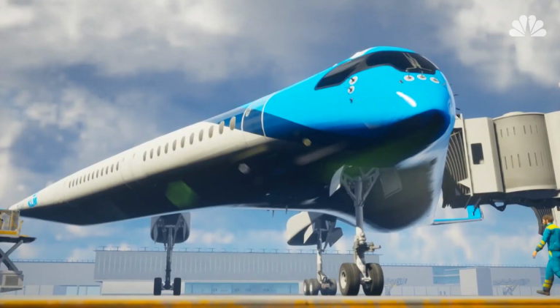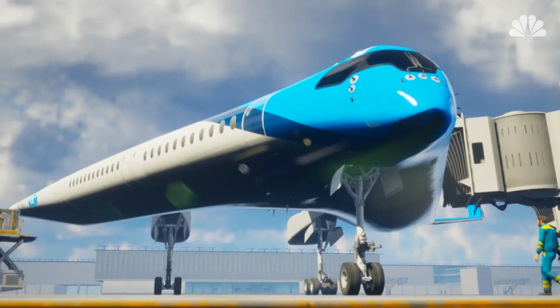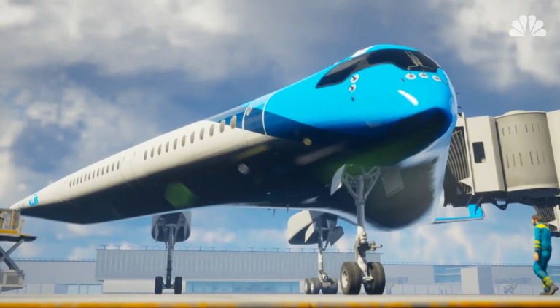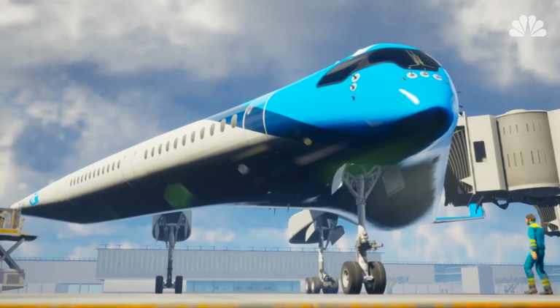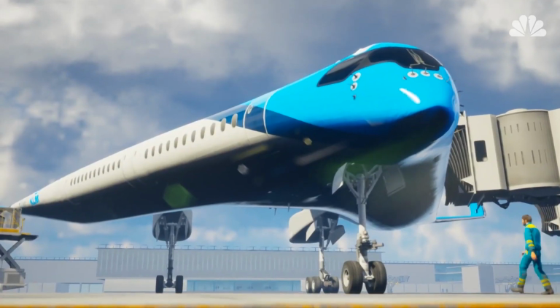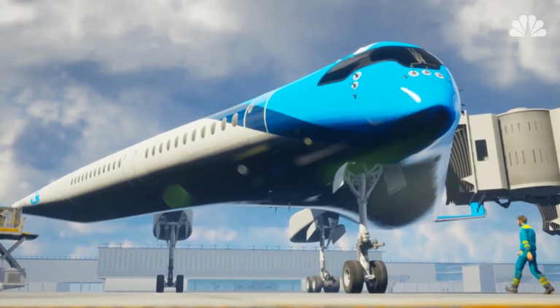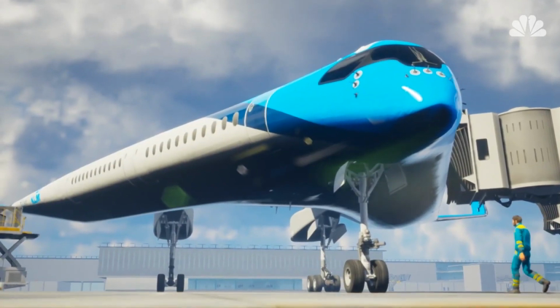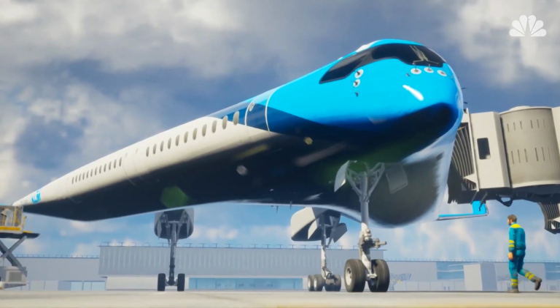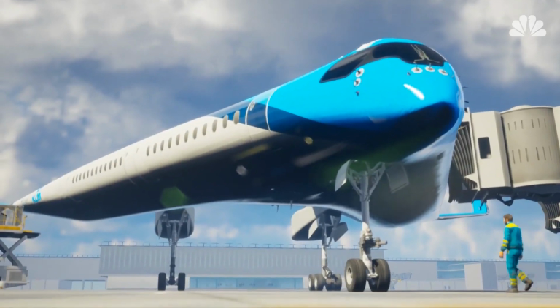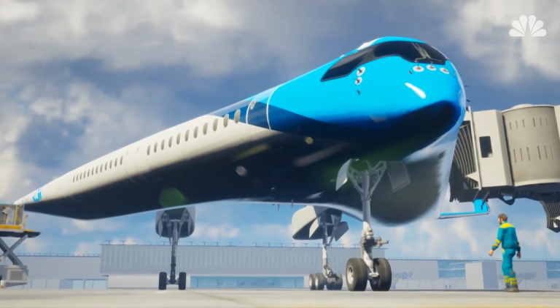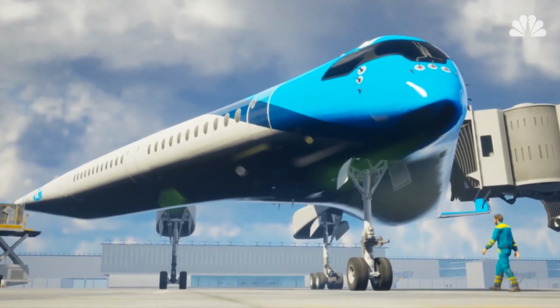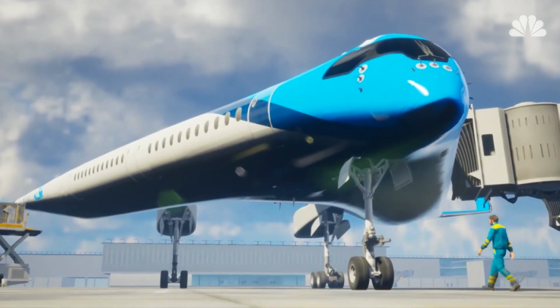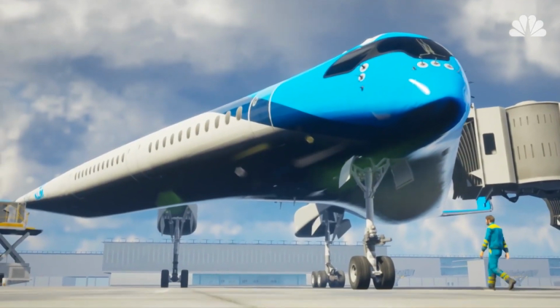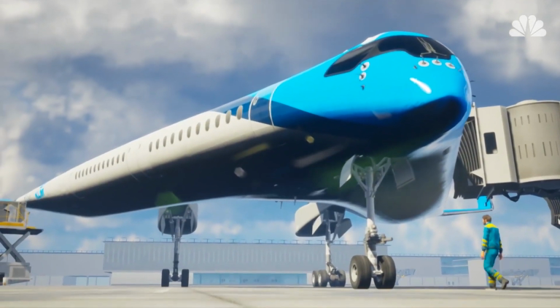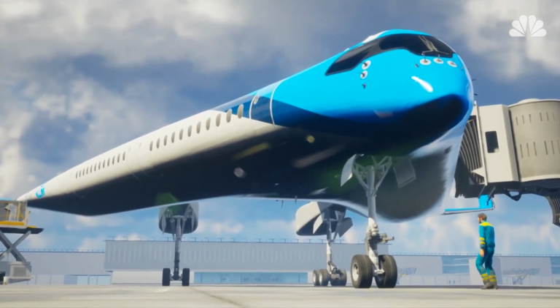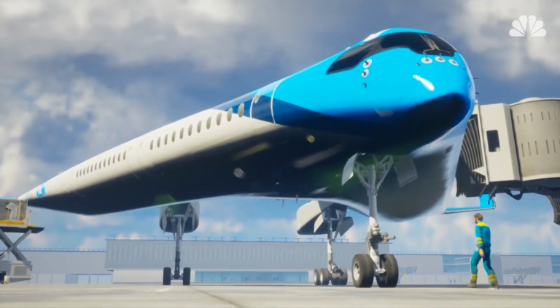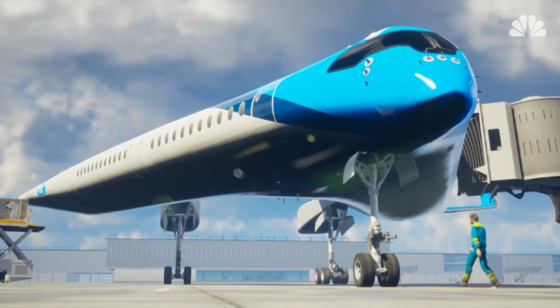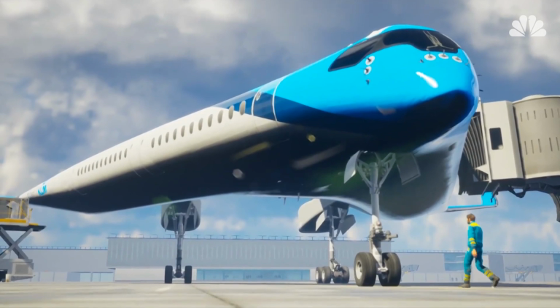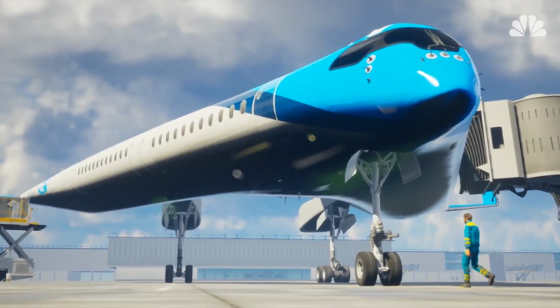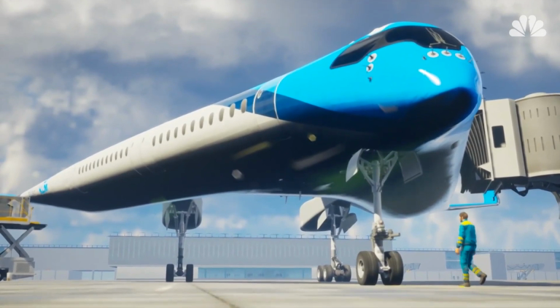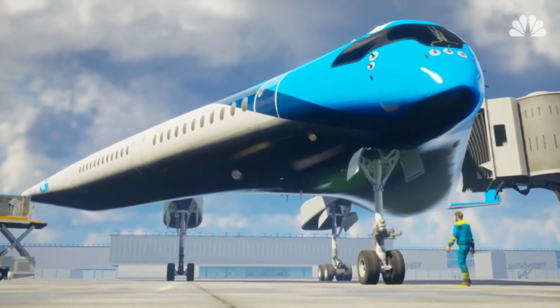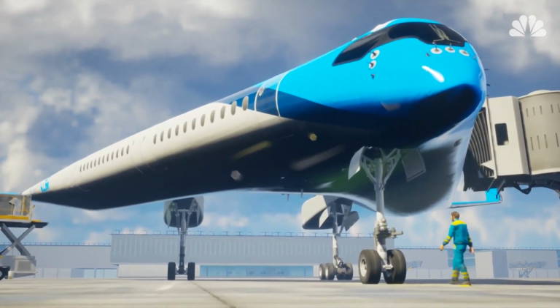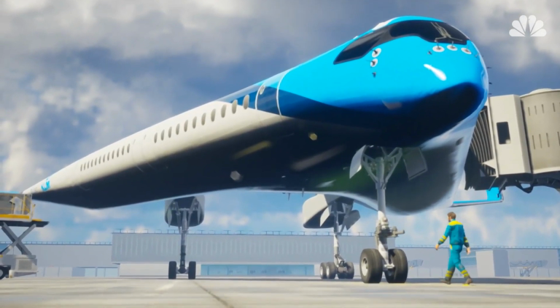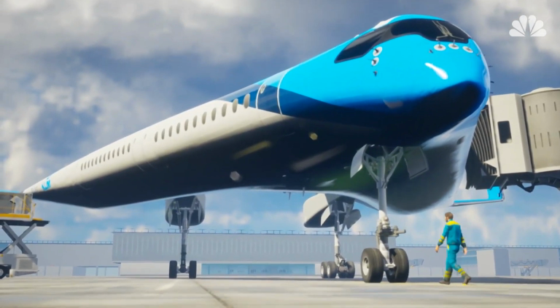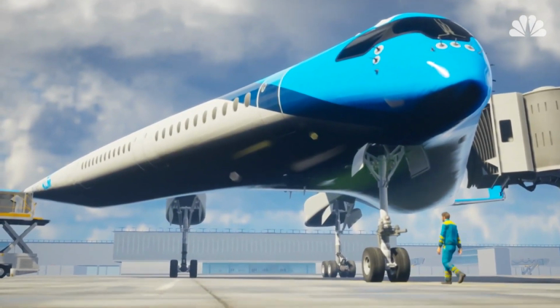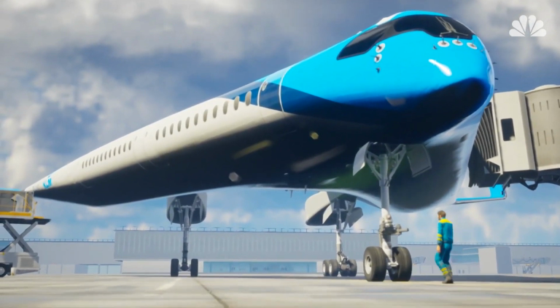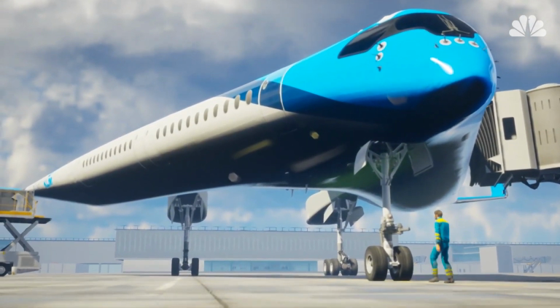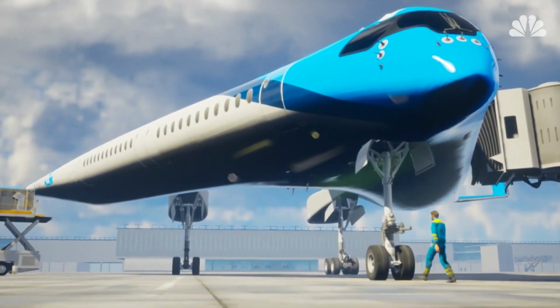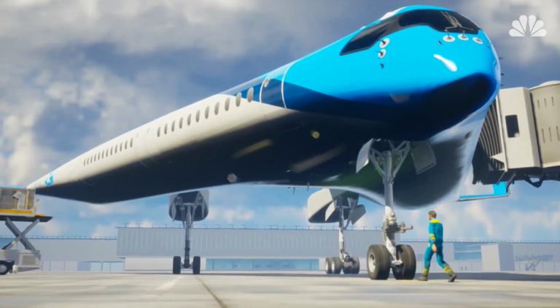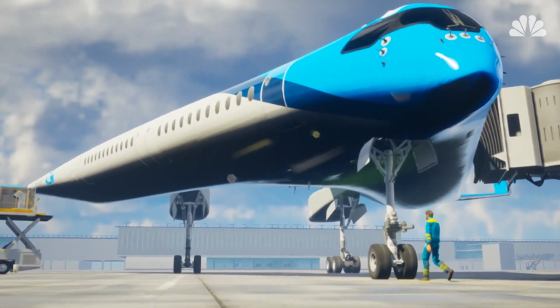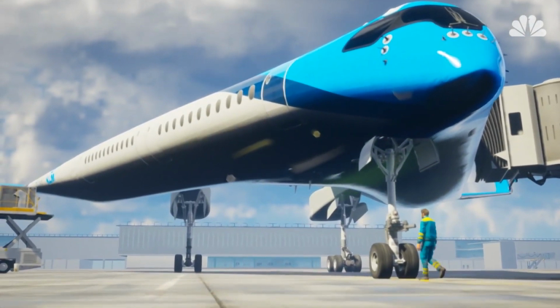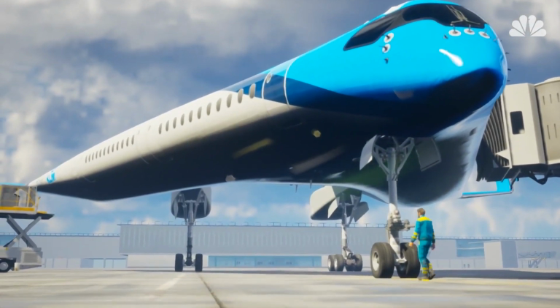Even with challenges, the Flying V could be more than a pie-in-the-sky idea.